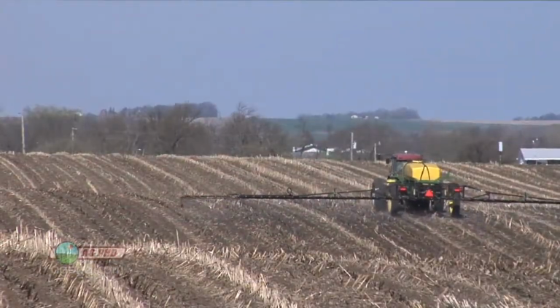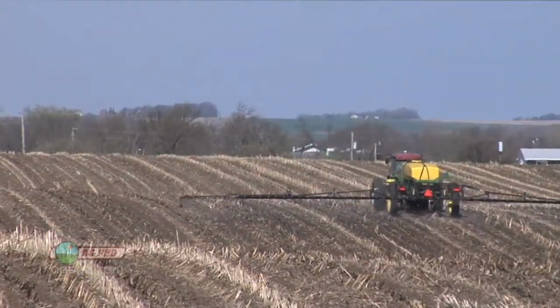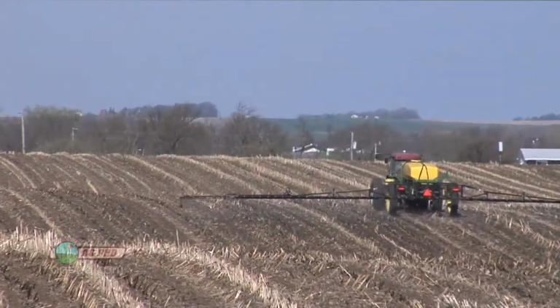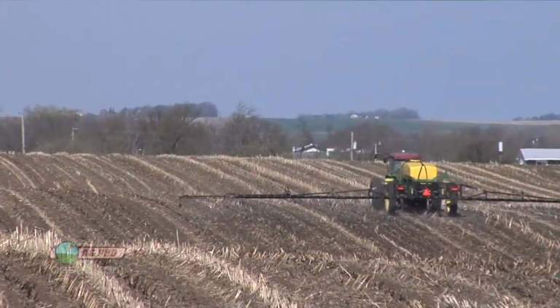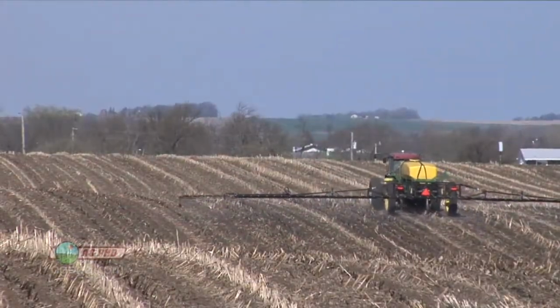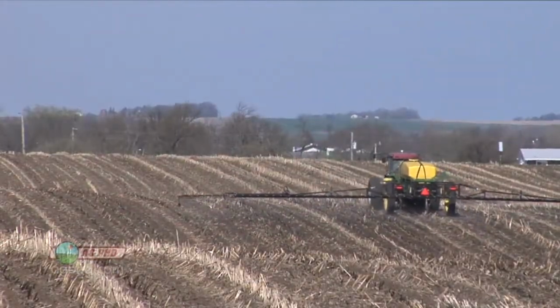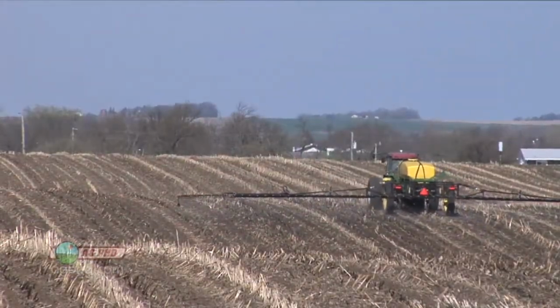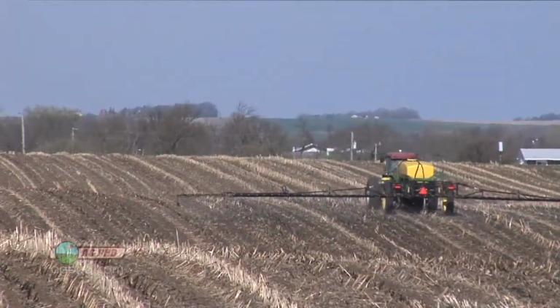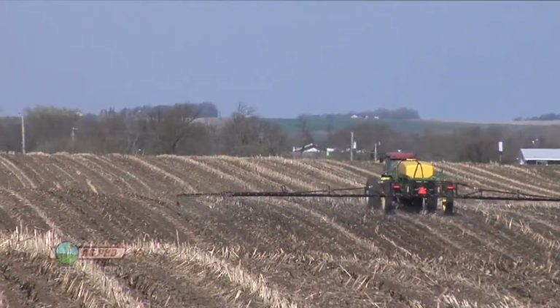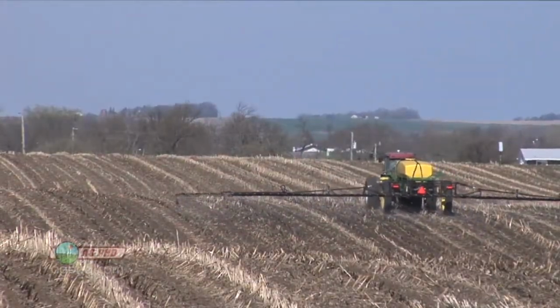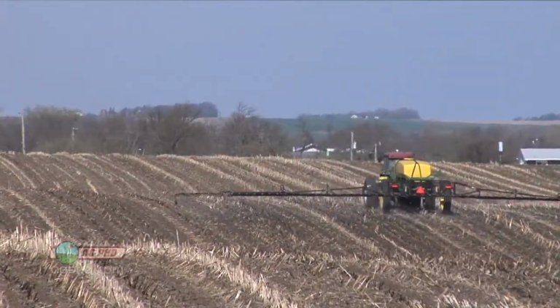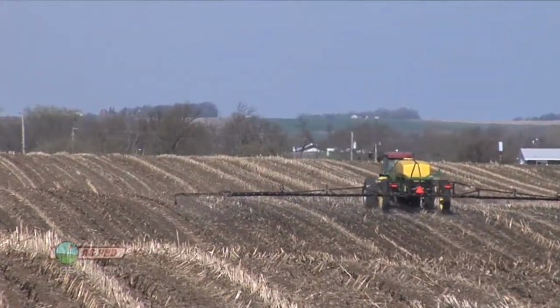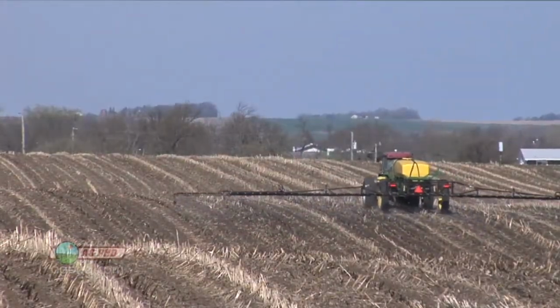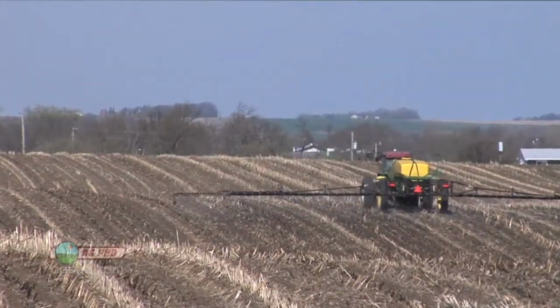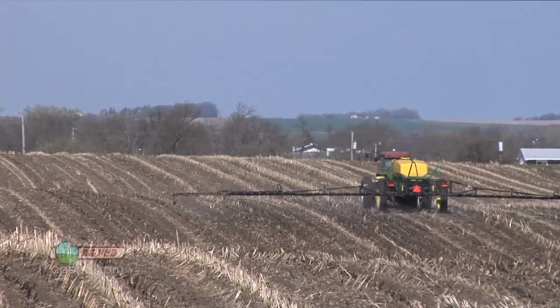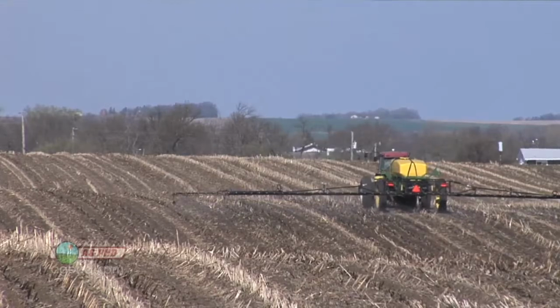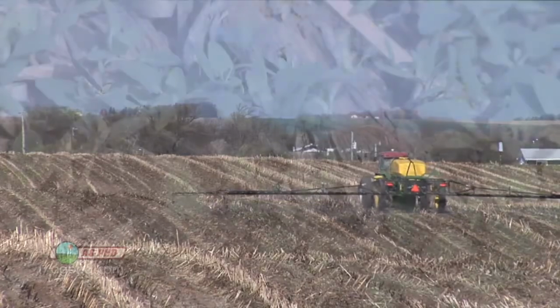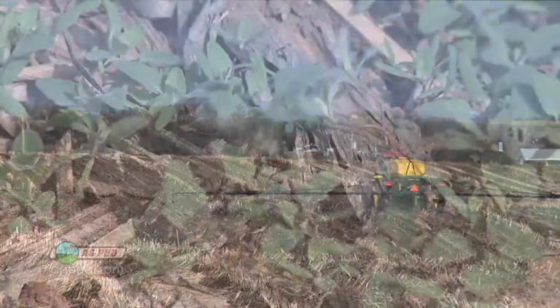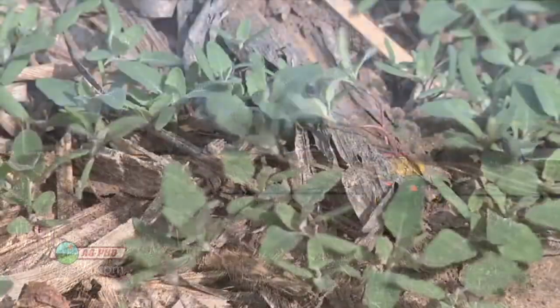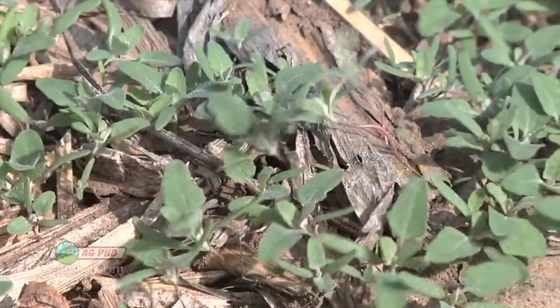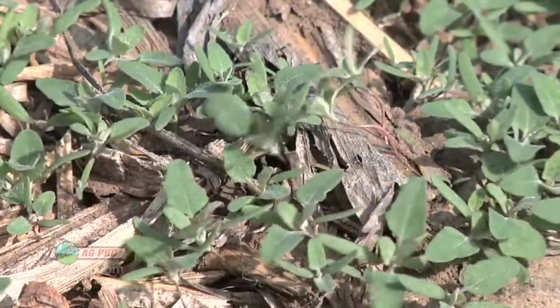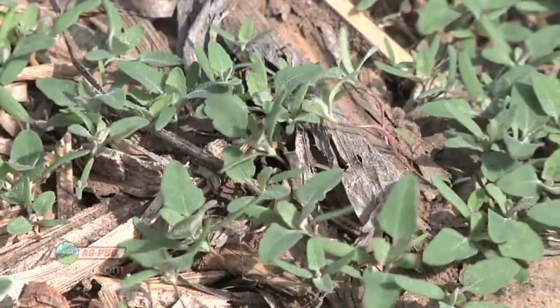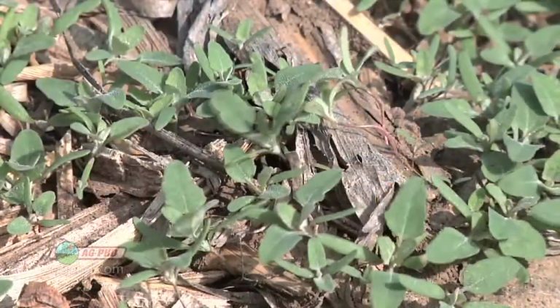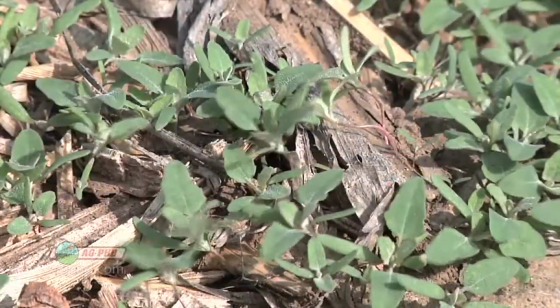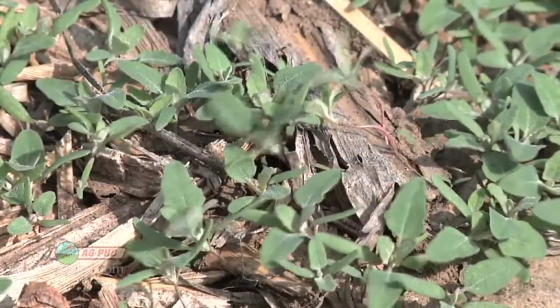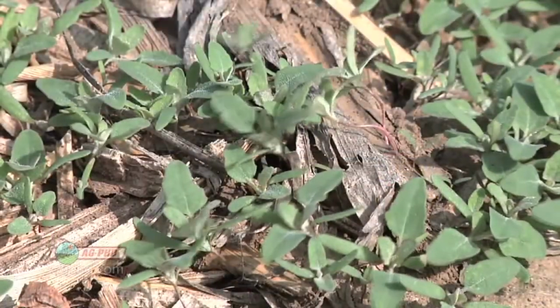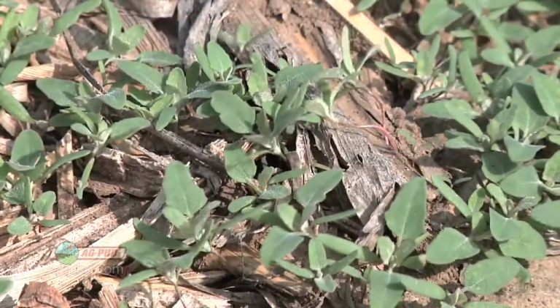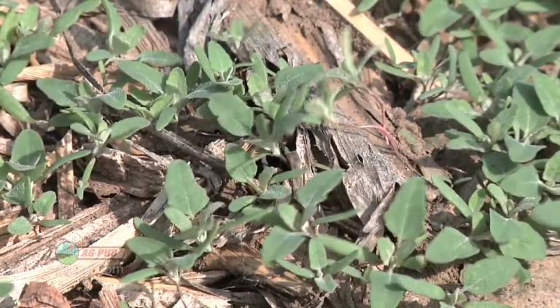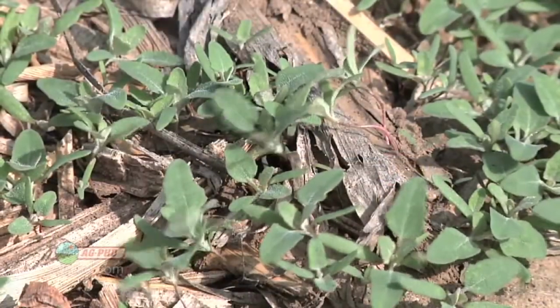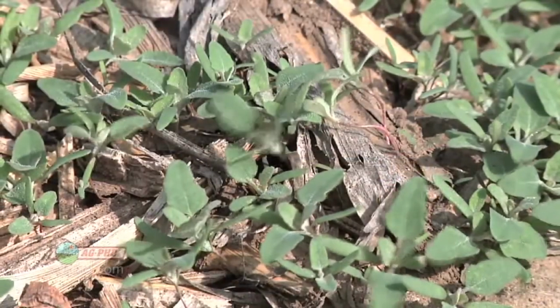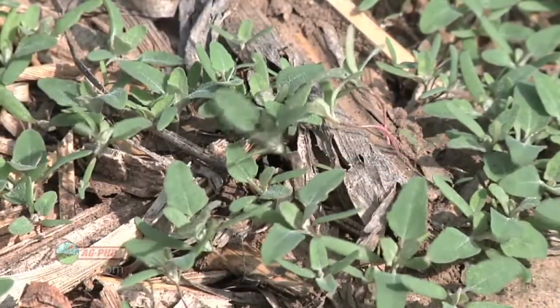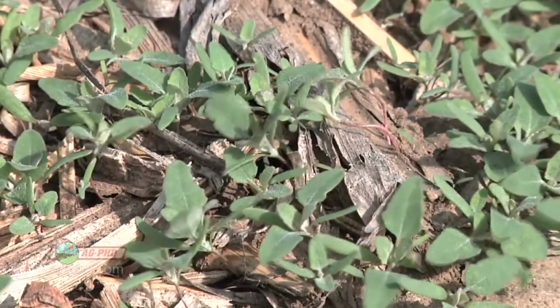That was the first broadleaf weed we were seeing out in our fields this winter and early spring because we had such a warm spring. So many guys were out putting a burndown on in places where normally they wouldn't even have weeds, but it came so early this year they had to burn it down.